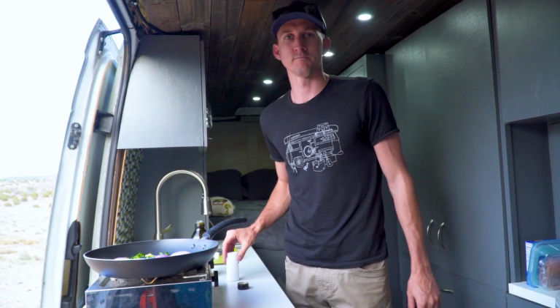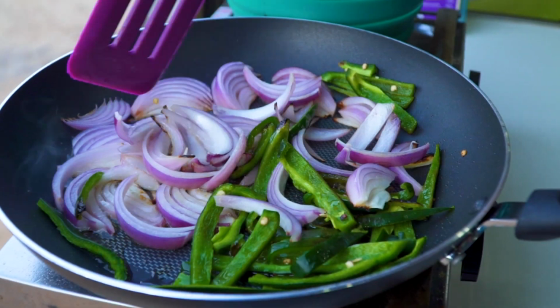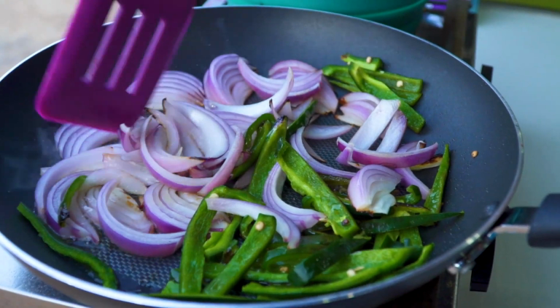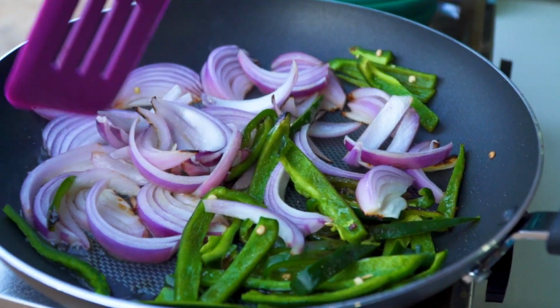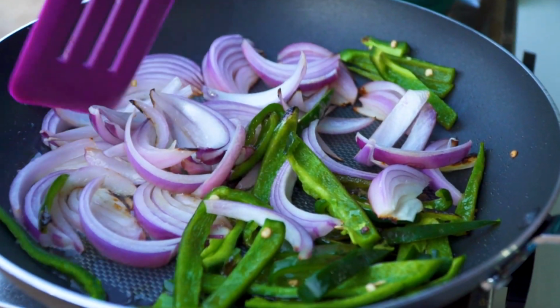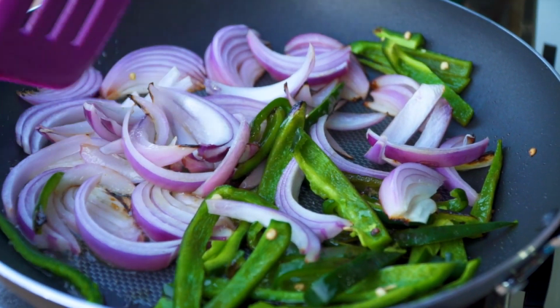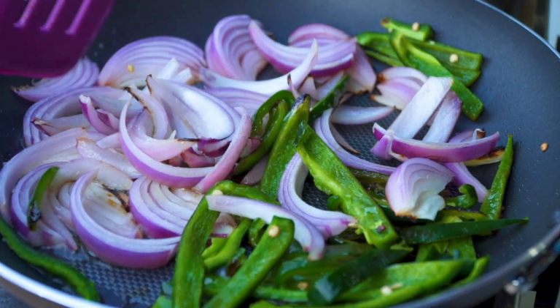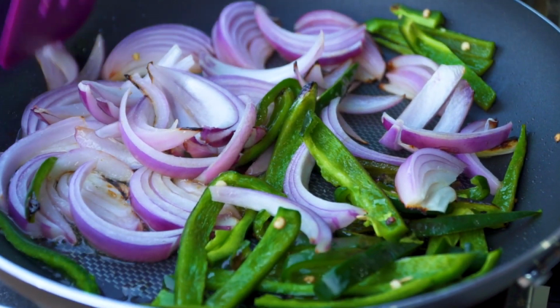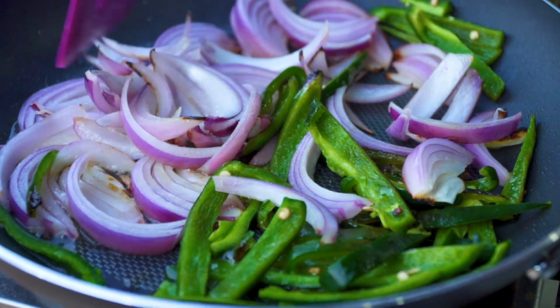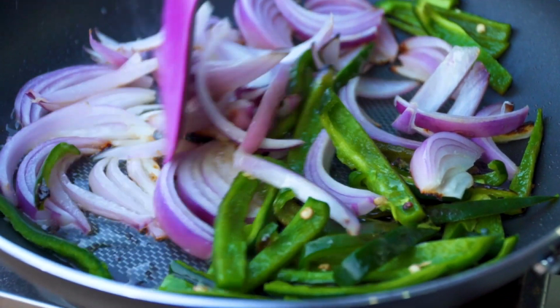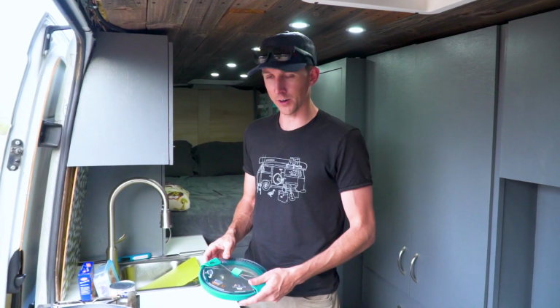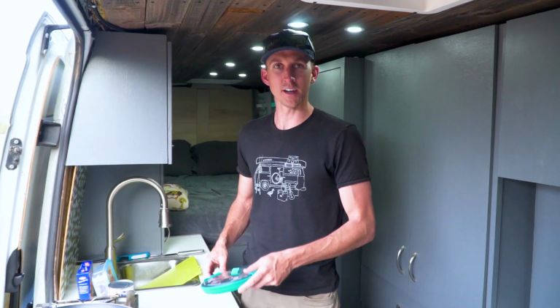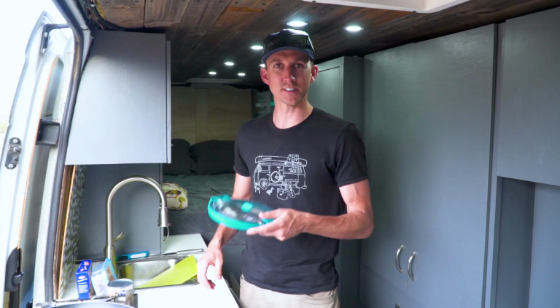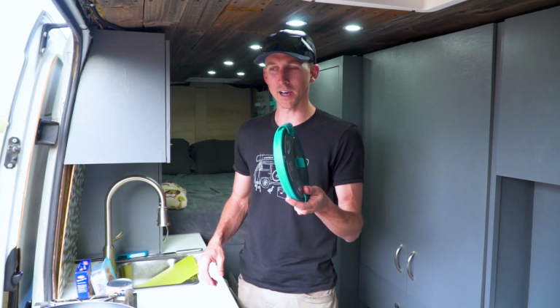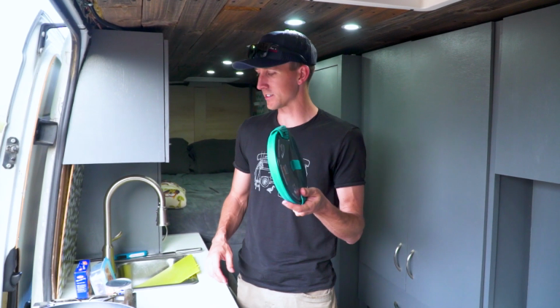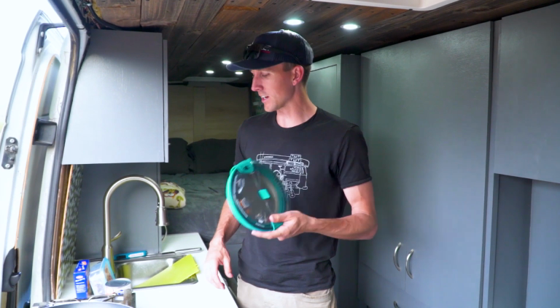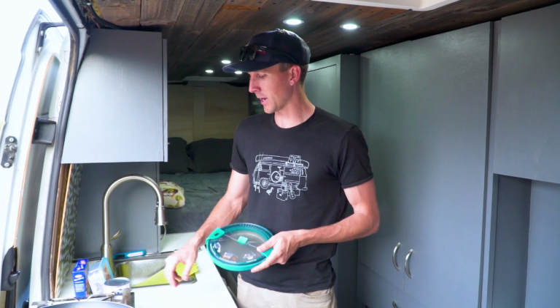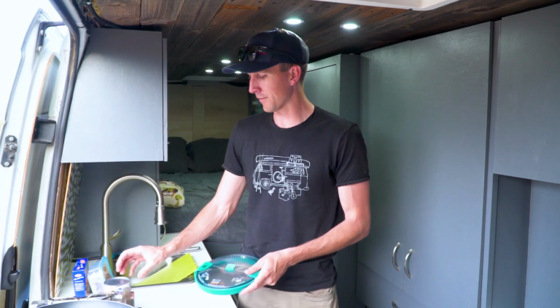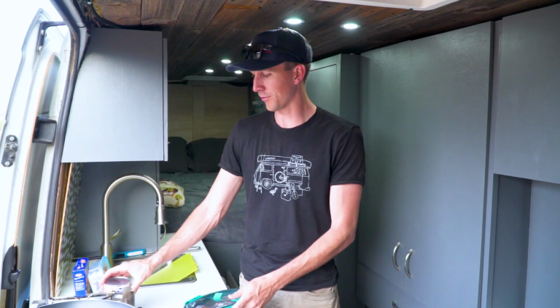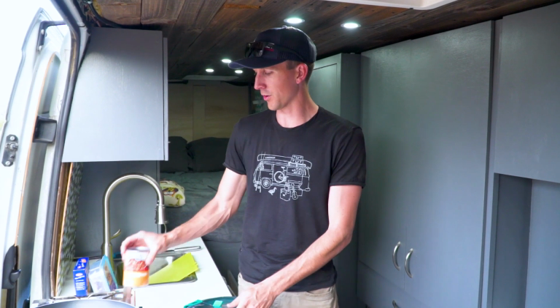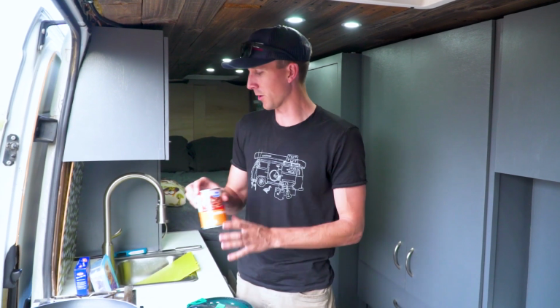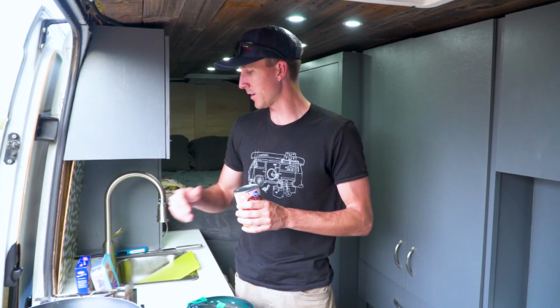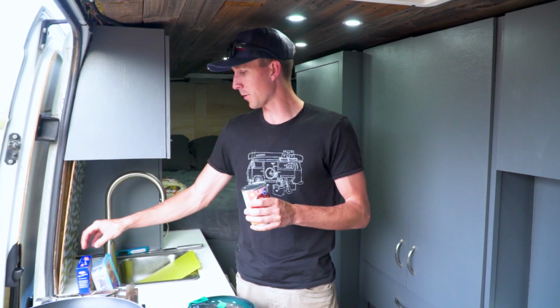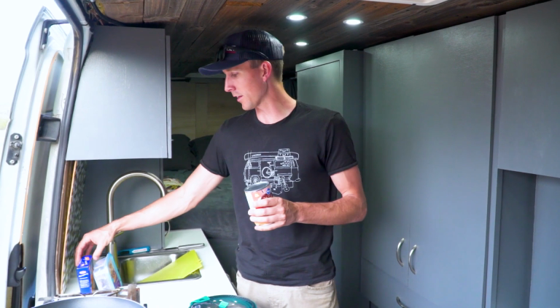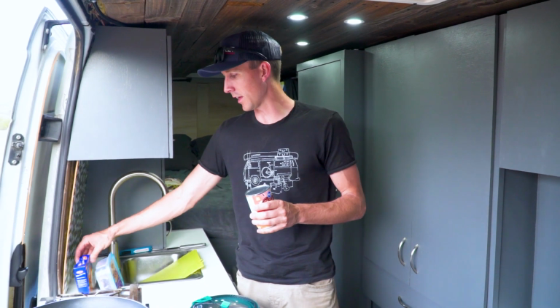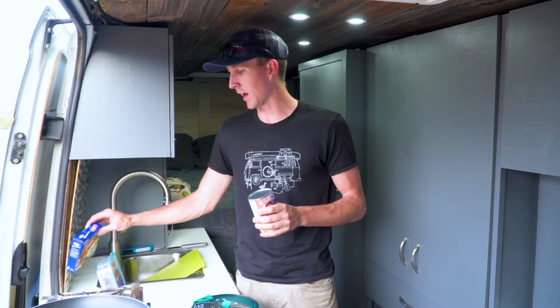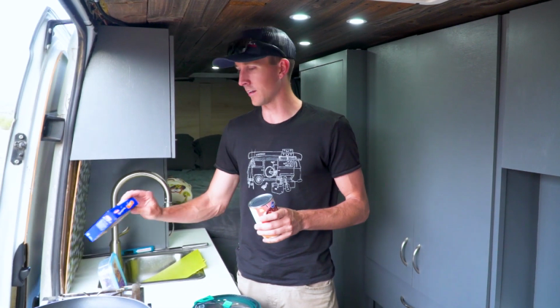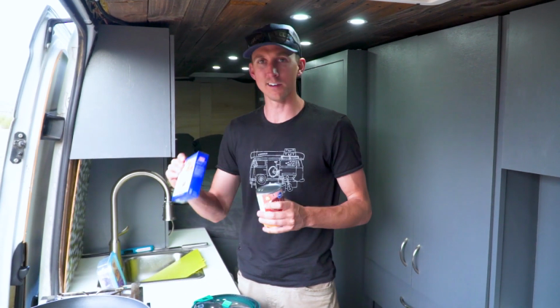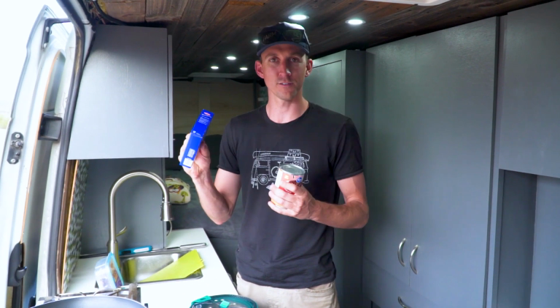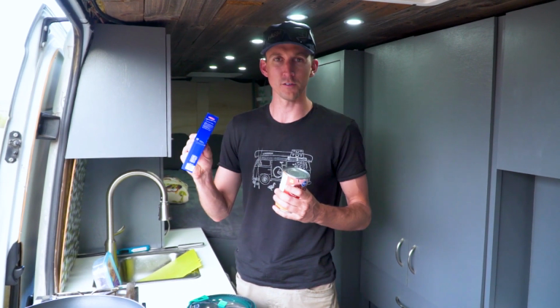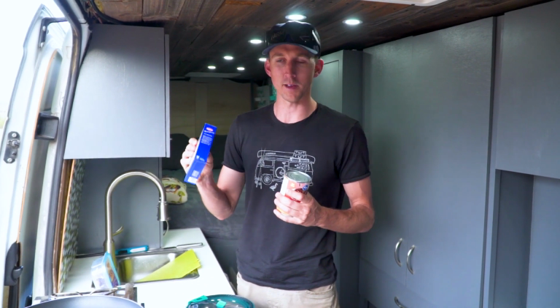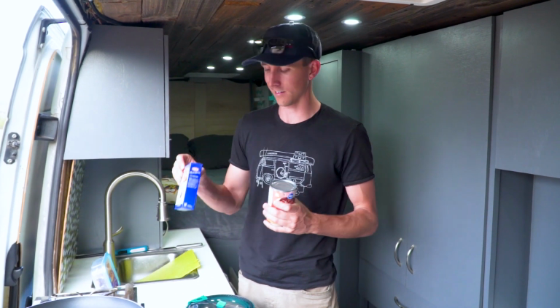While the onions and peppers are sautéing, you're going to need some kind of saucepan for your beef broth and onion soup mix.